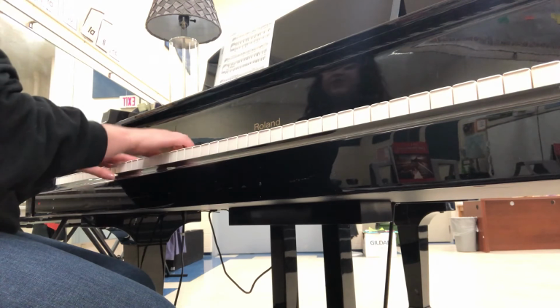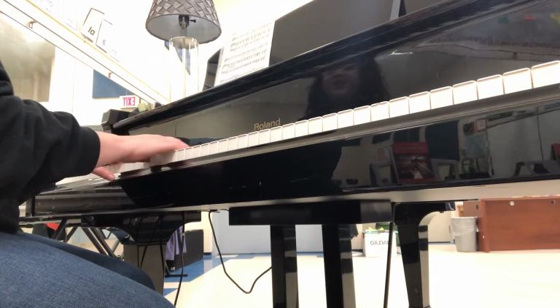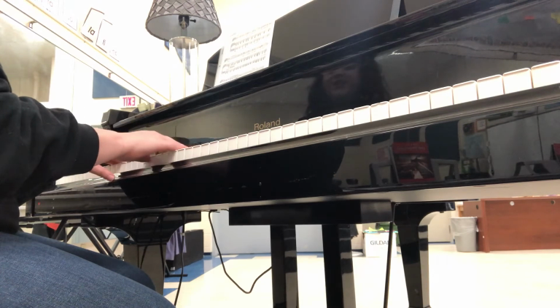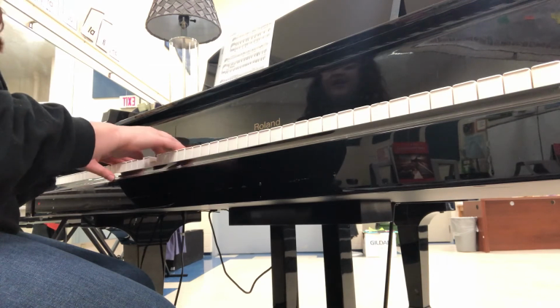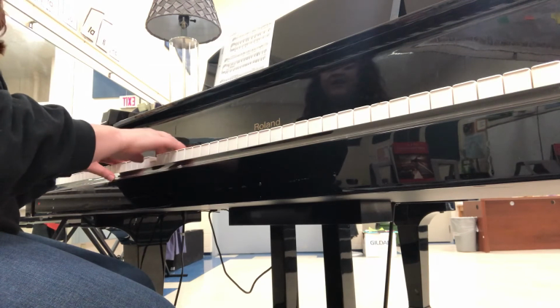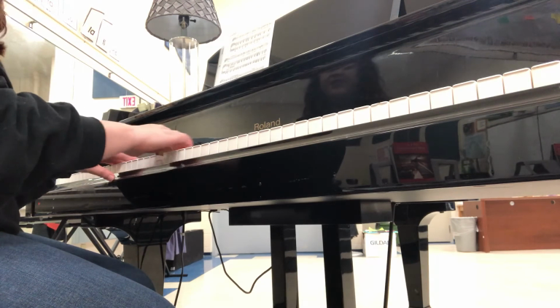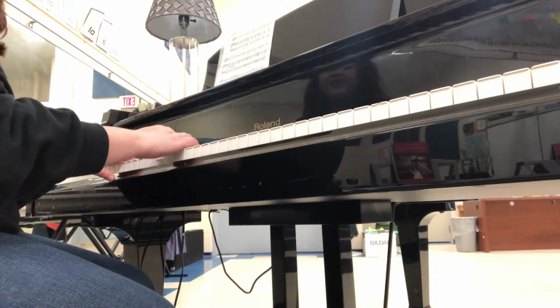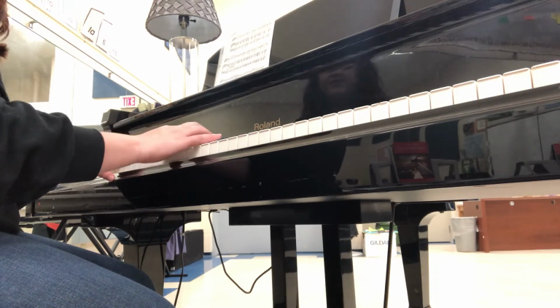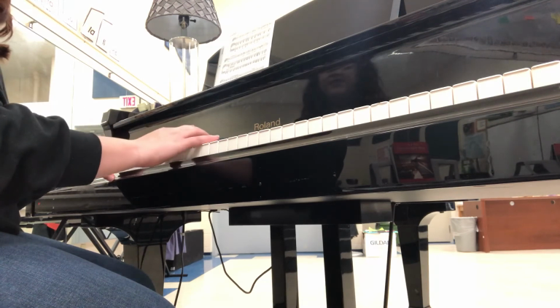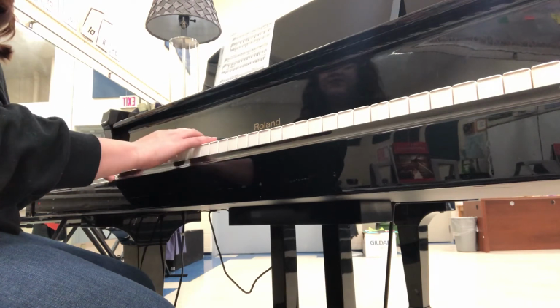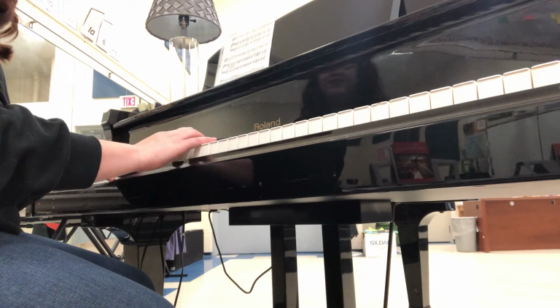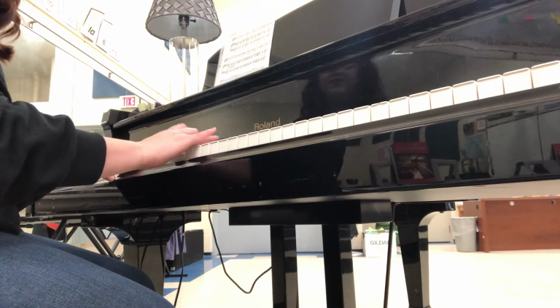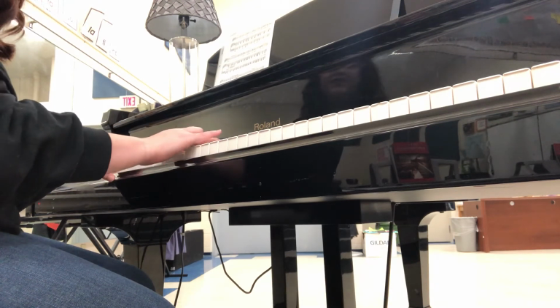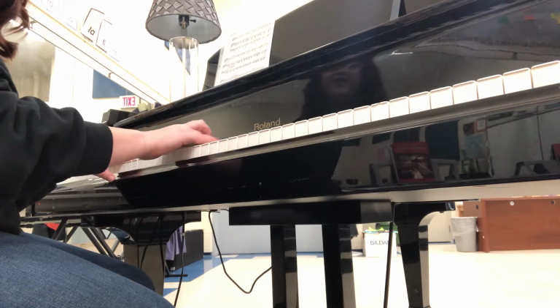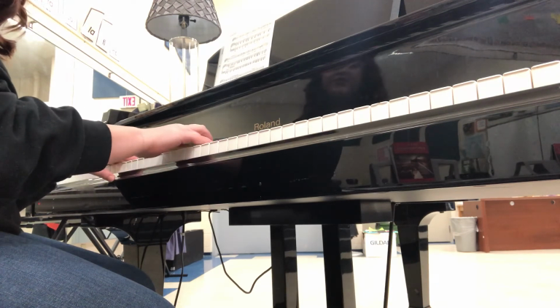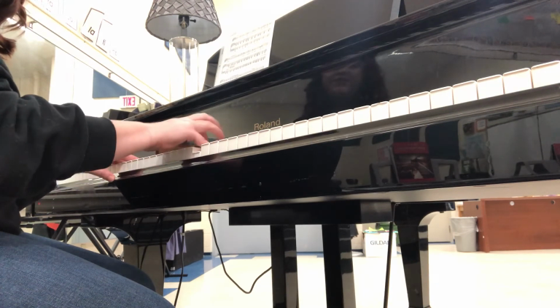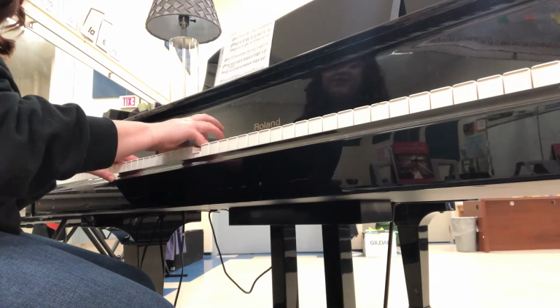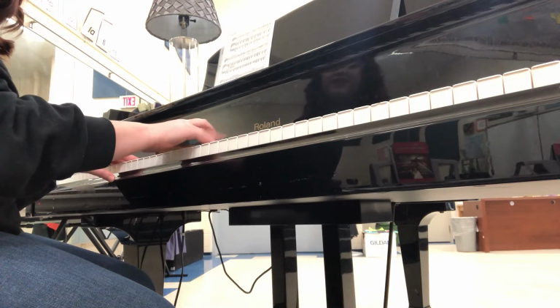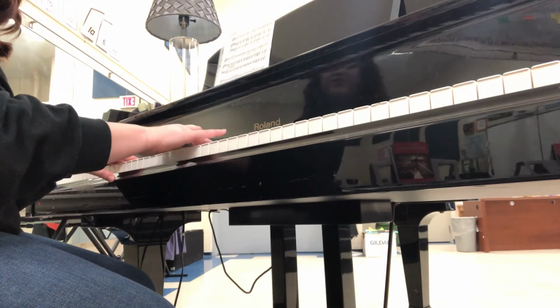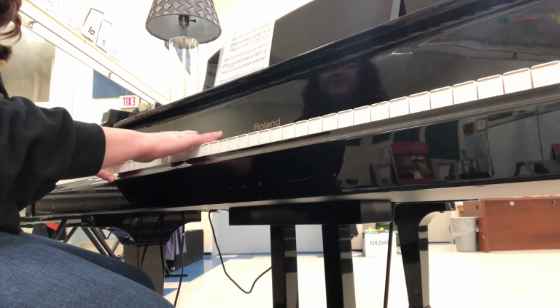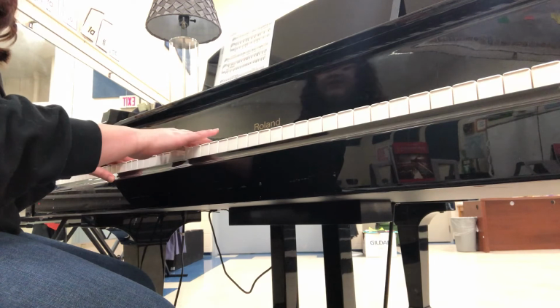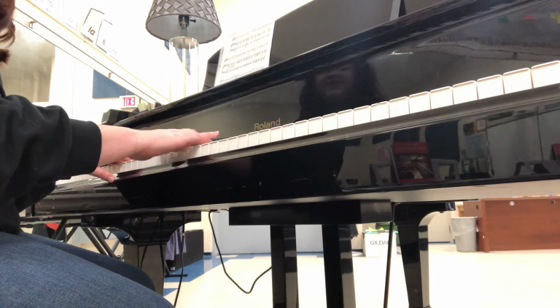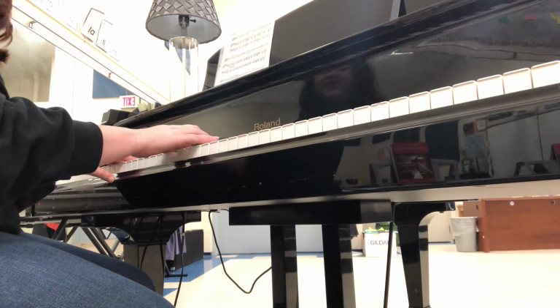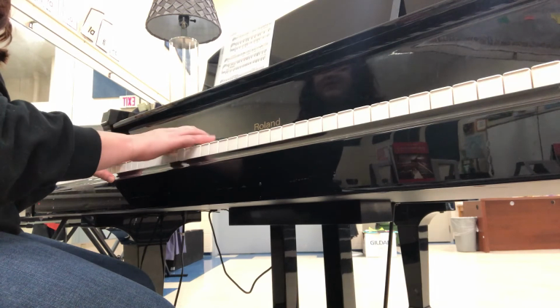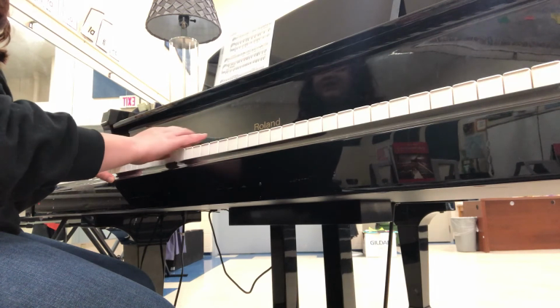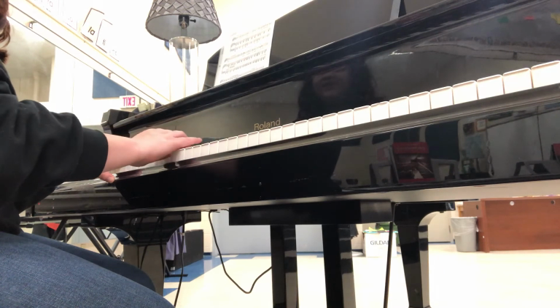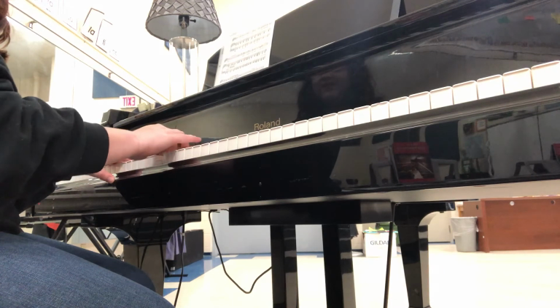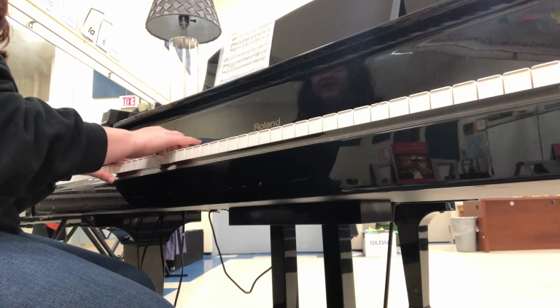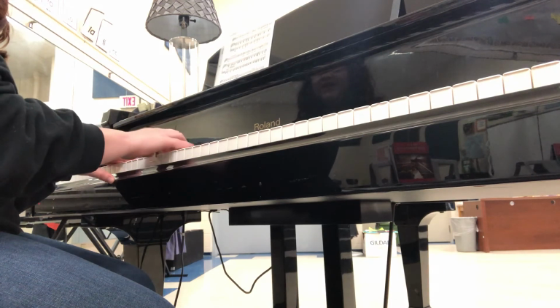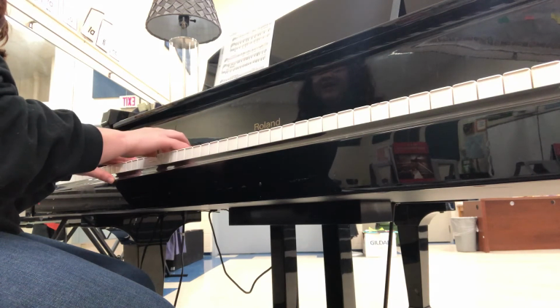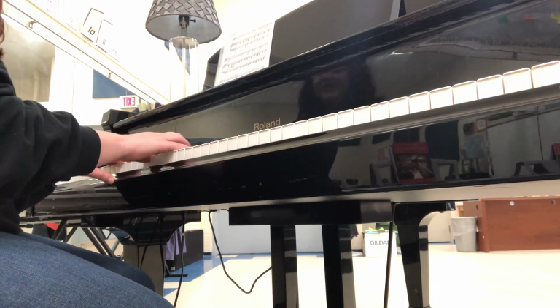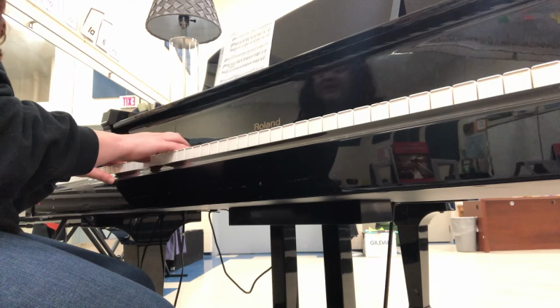G, A, B, C, D, E, F sharp, G, F sharp, E, D, C, B, A, G.